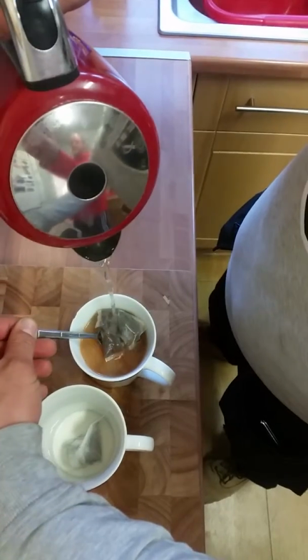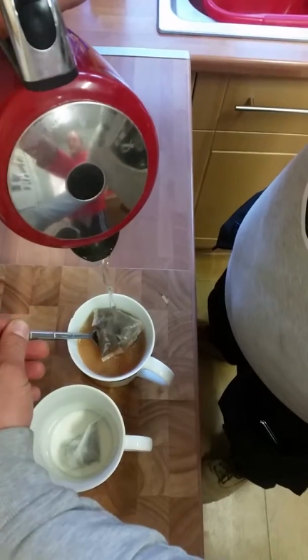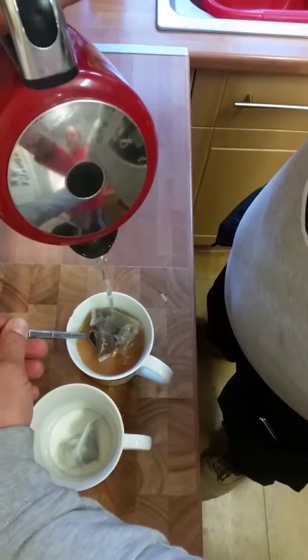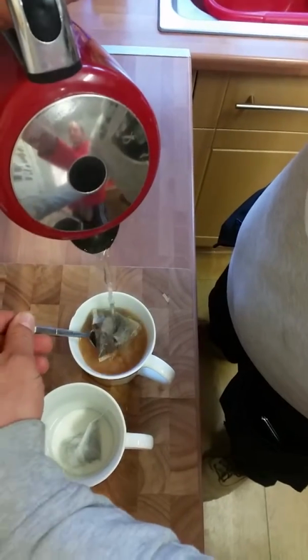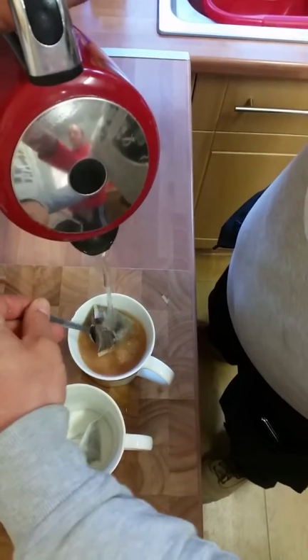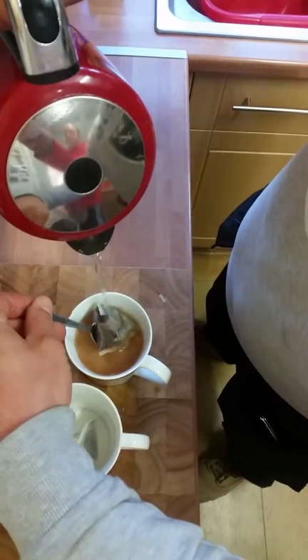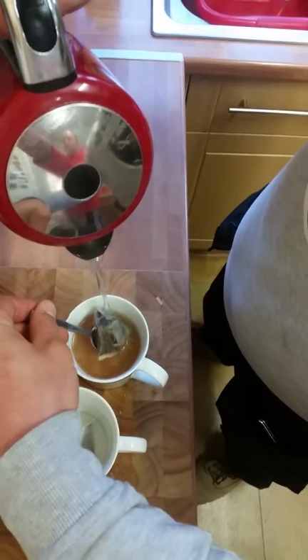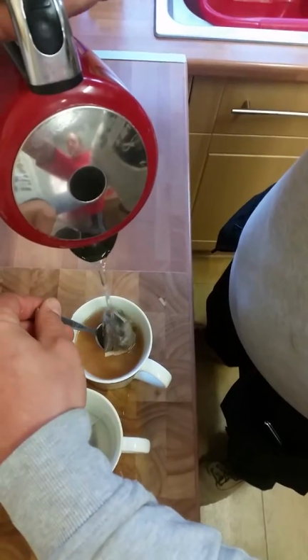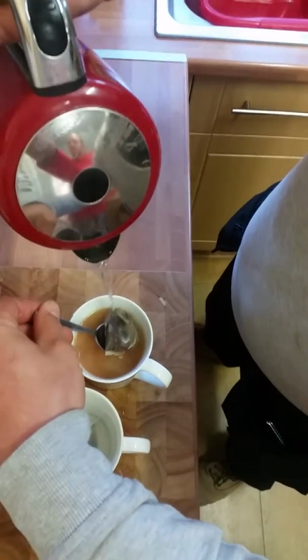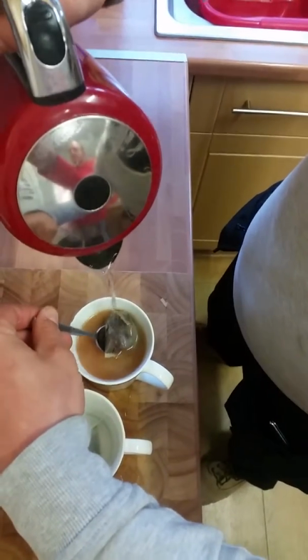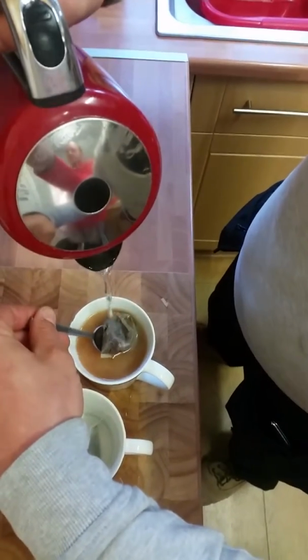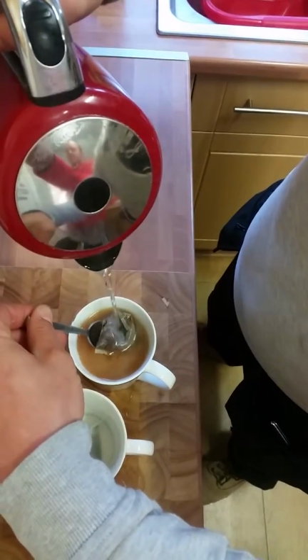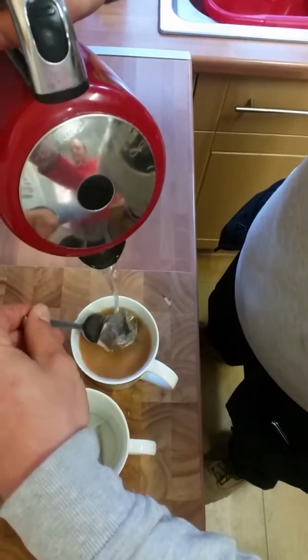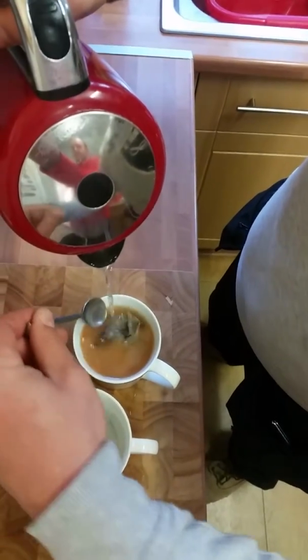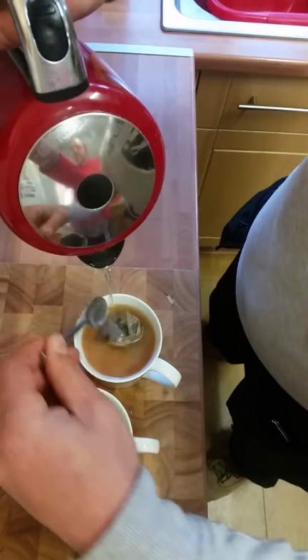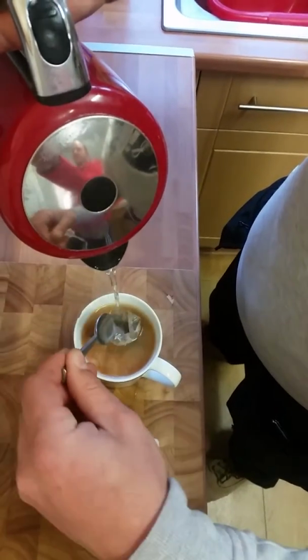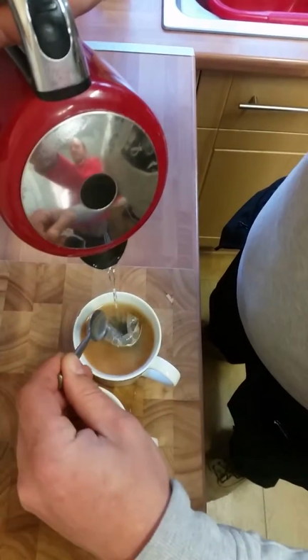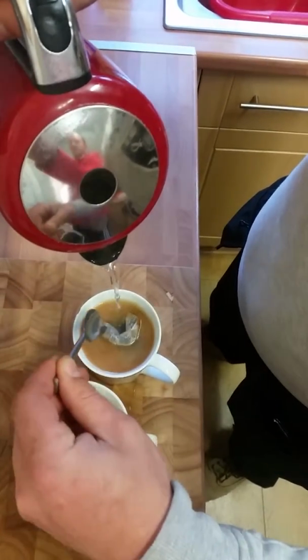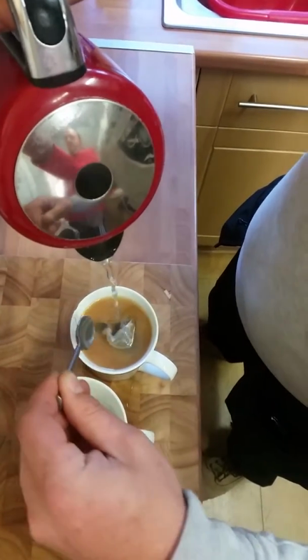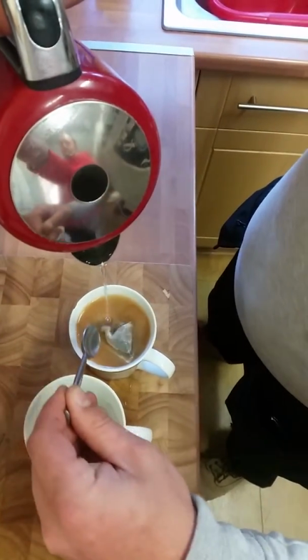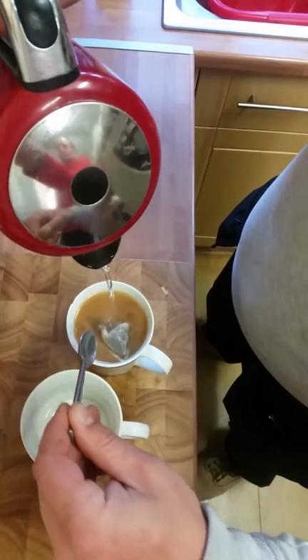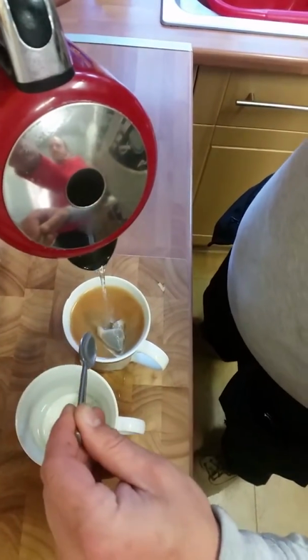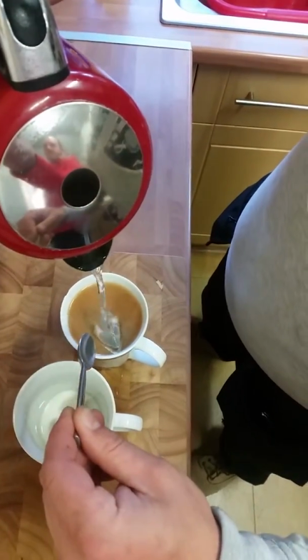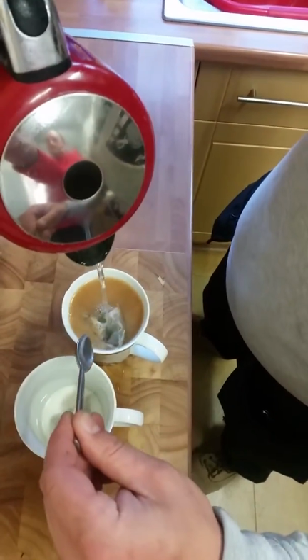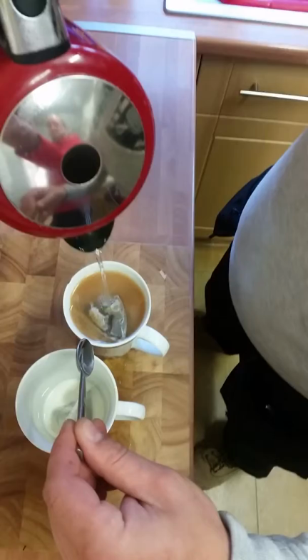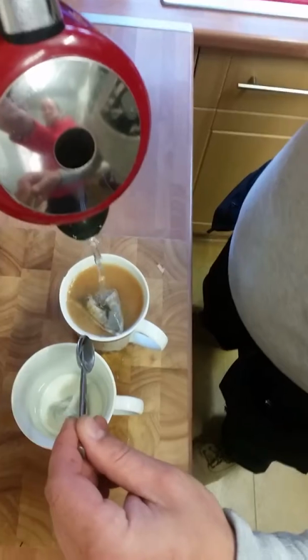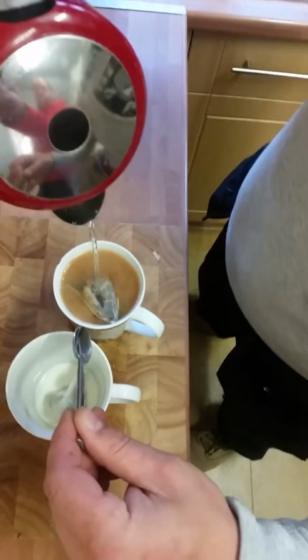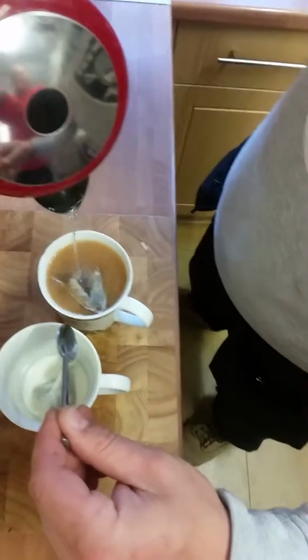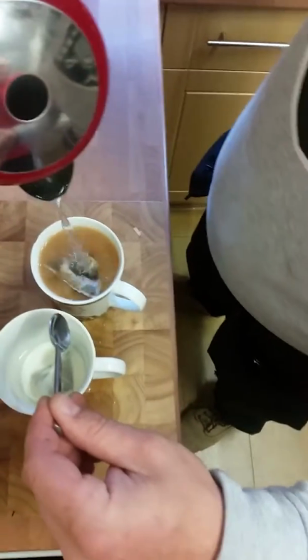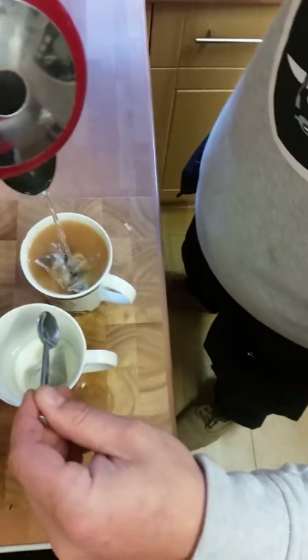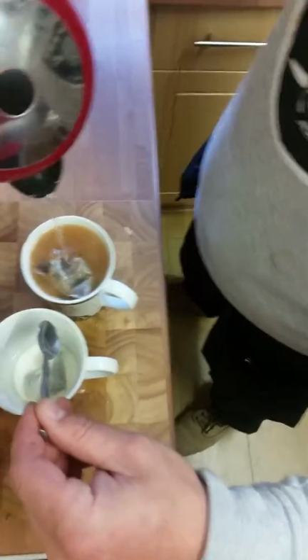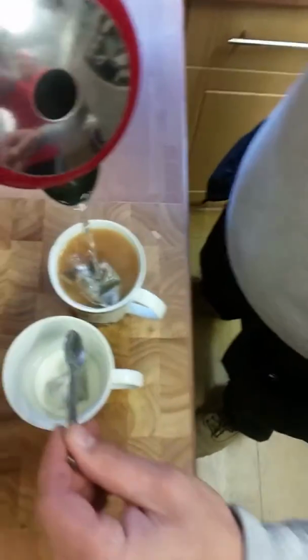We've got a bit of expansion here, not that much though. But look — see how it's floating now. Look at the colour of the tea.